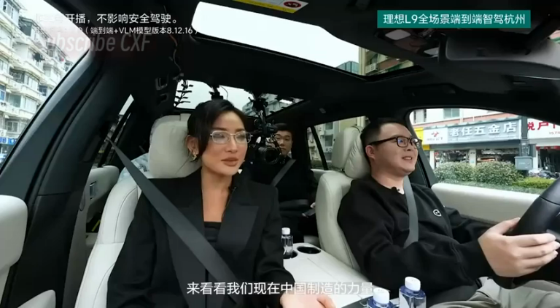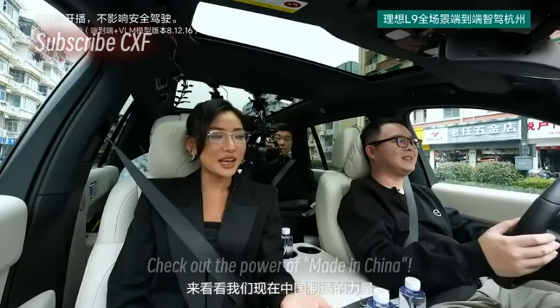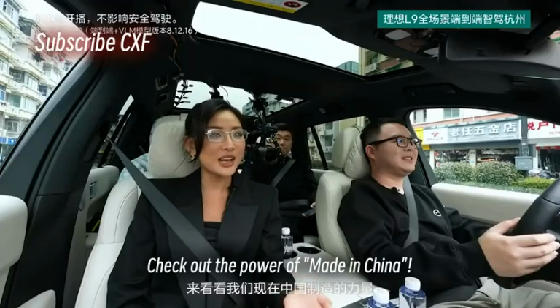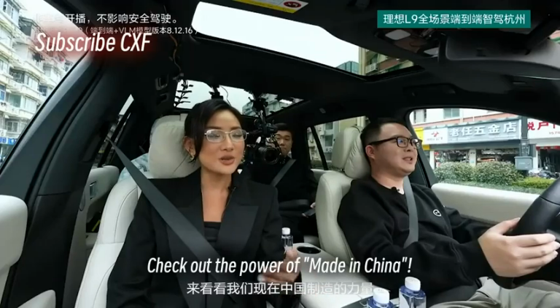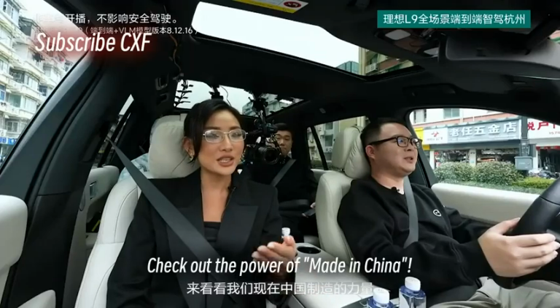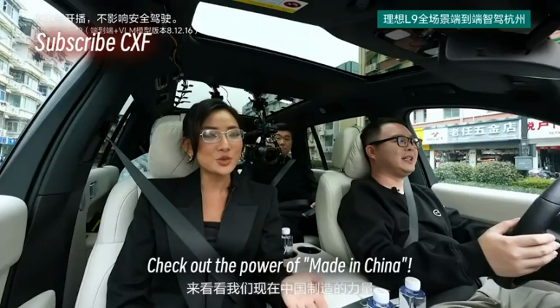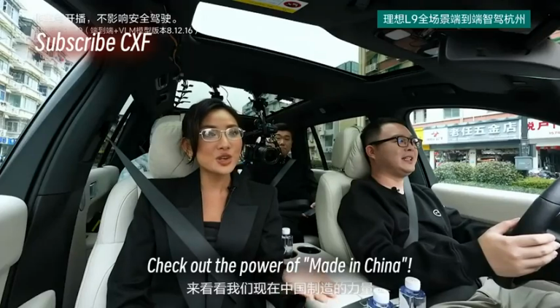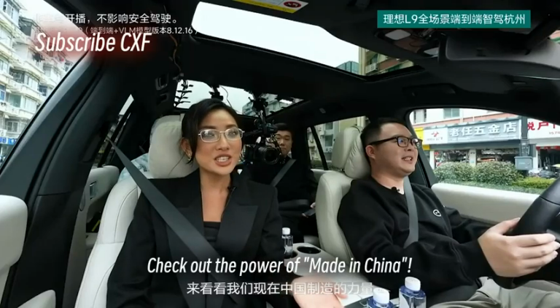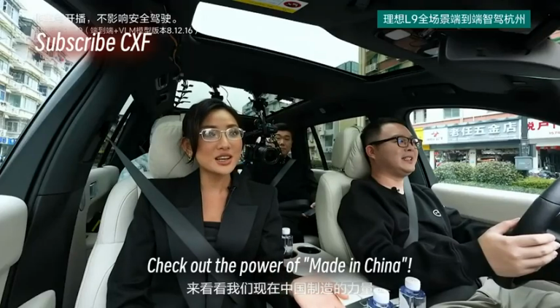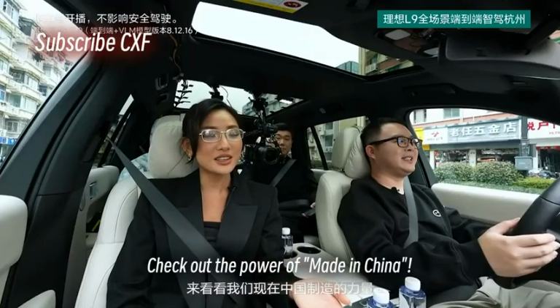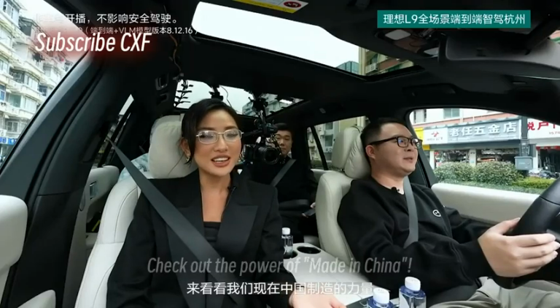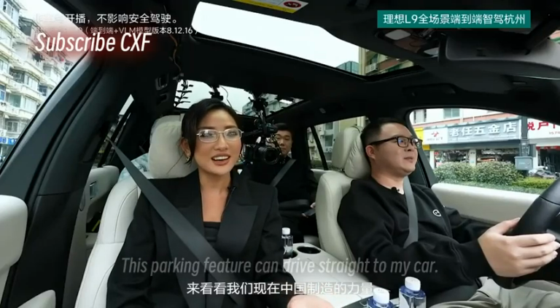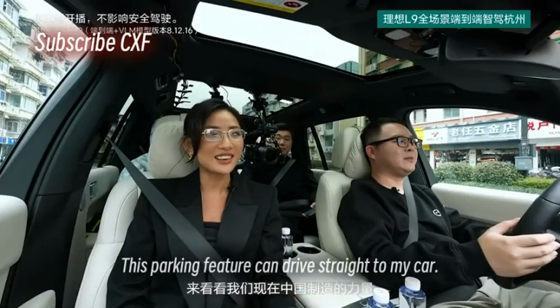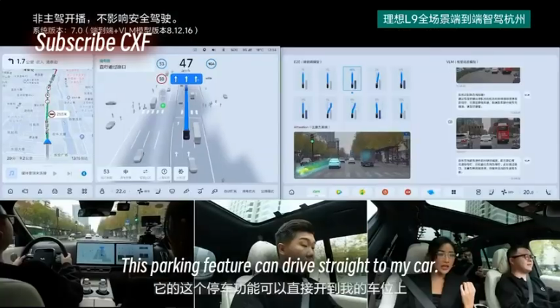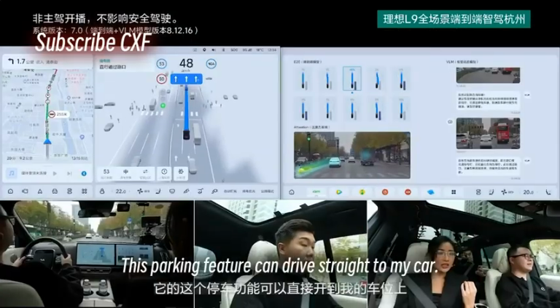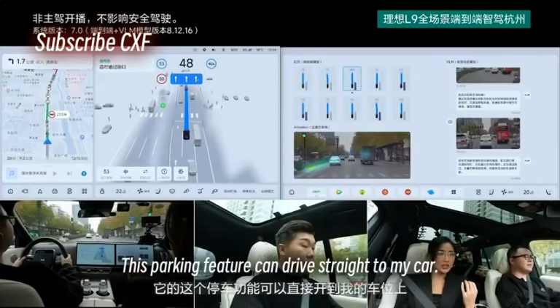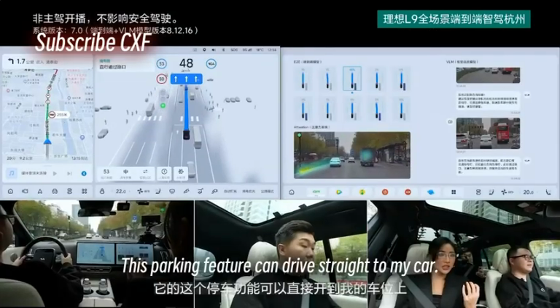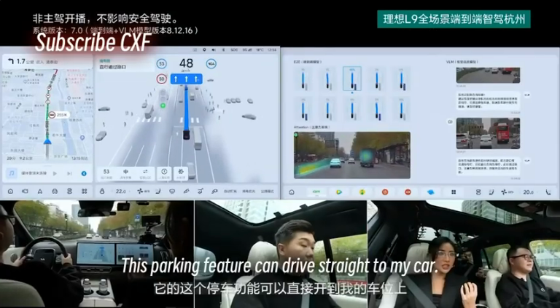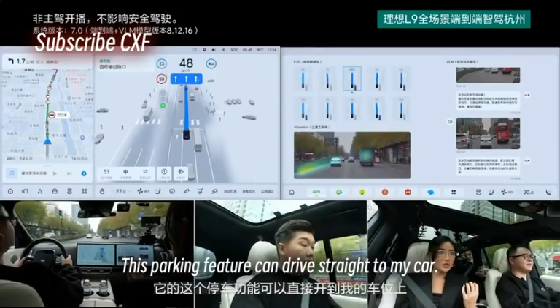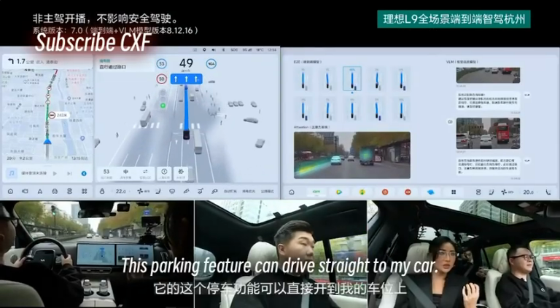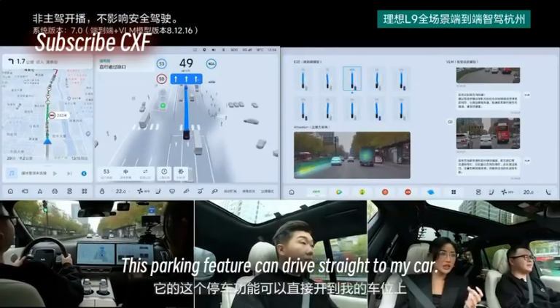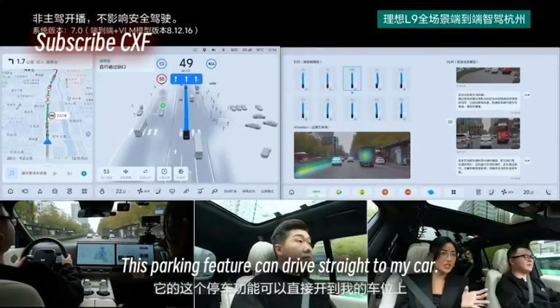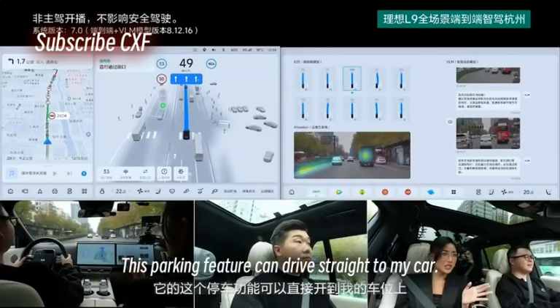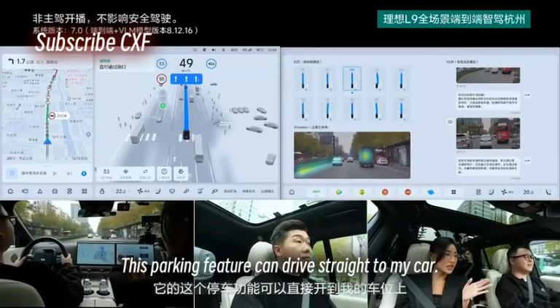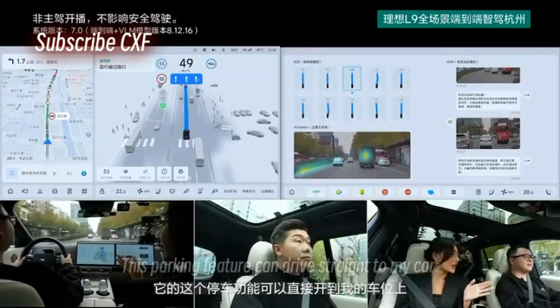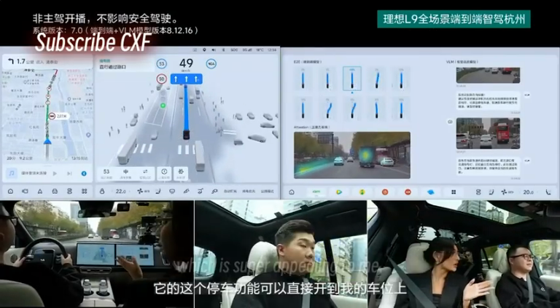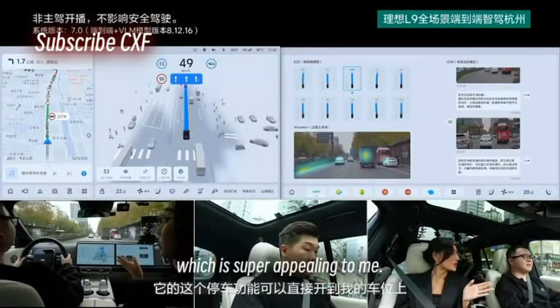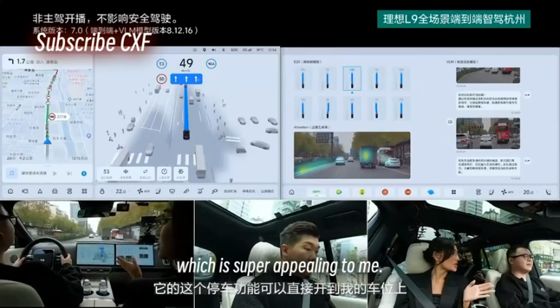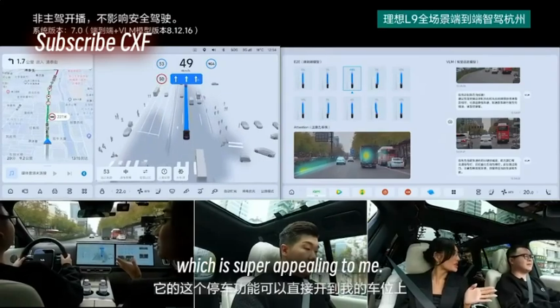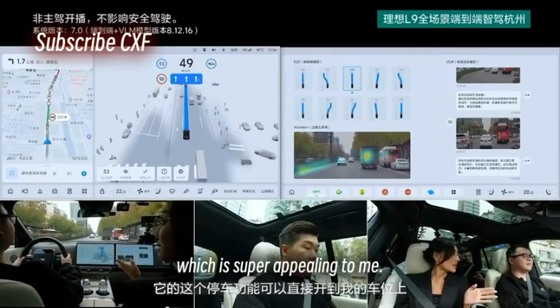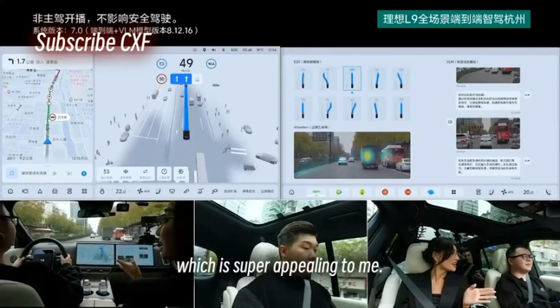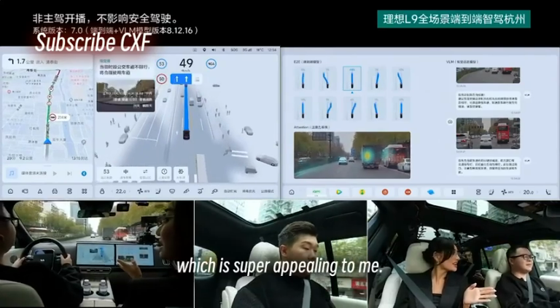Check out the power of made in China — this parking feature can drive straight to my car, which is super appealing to me.